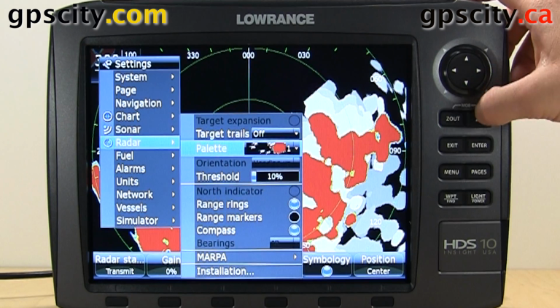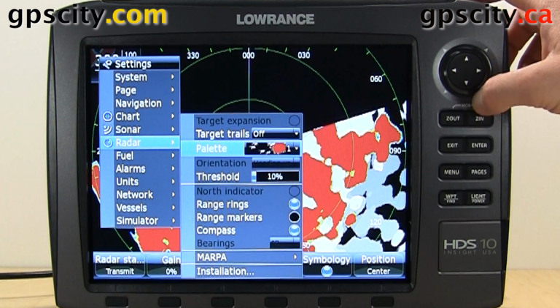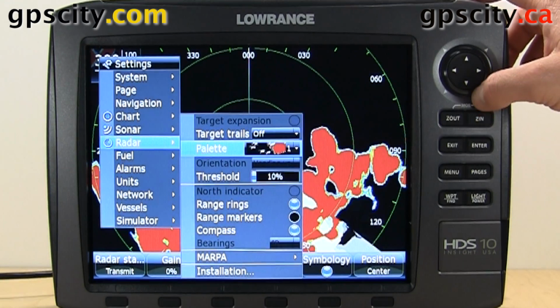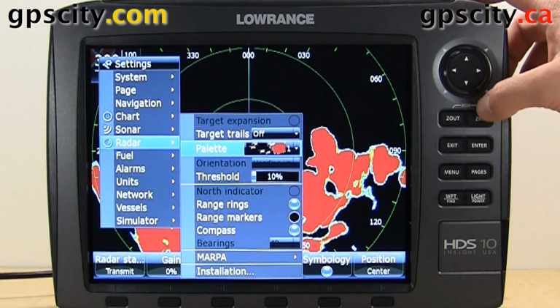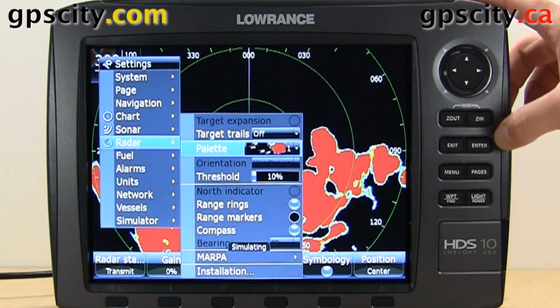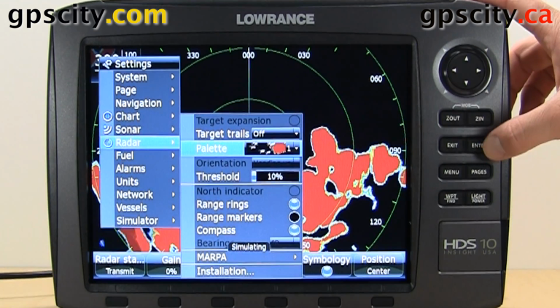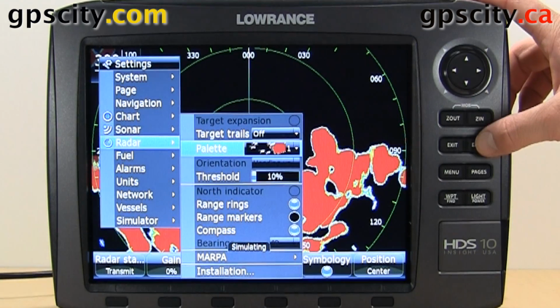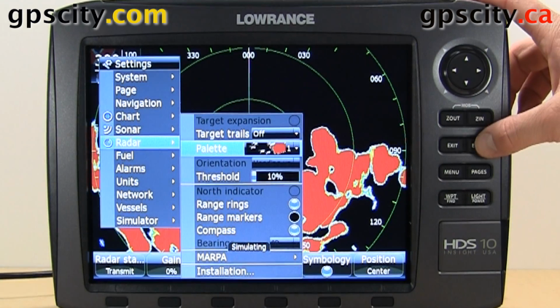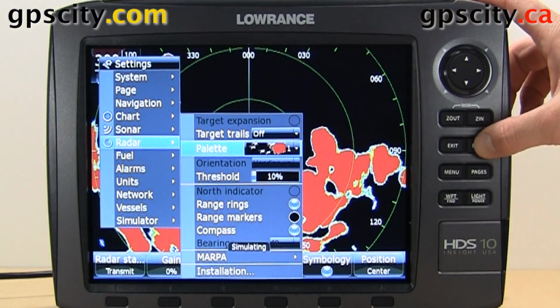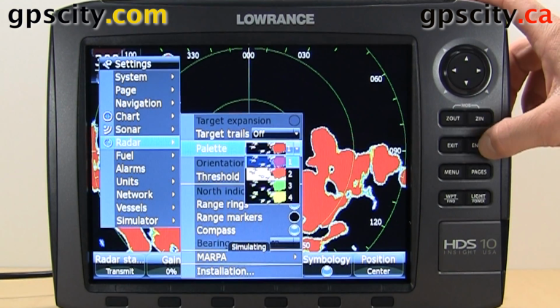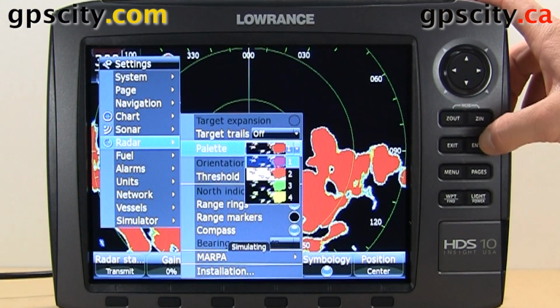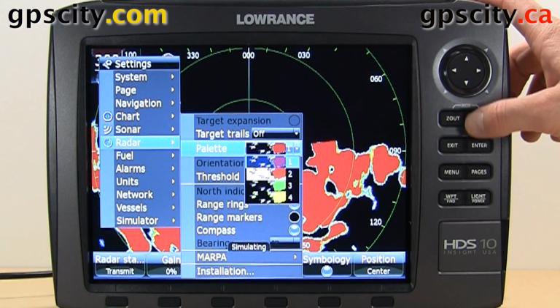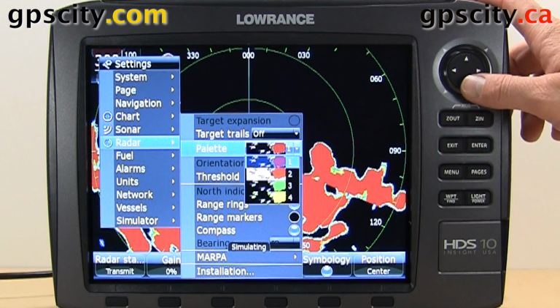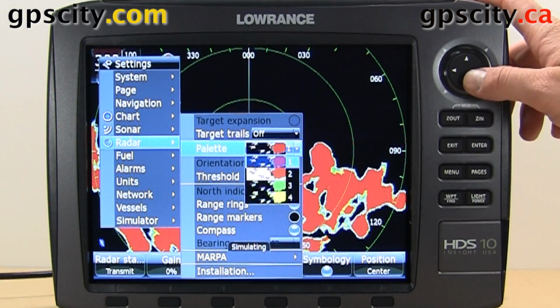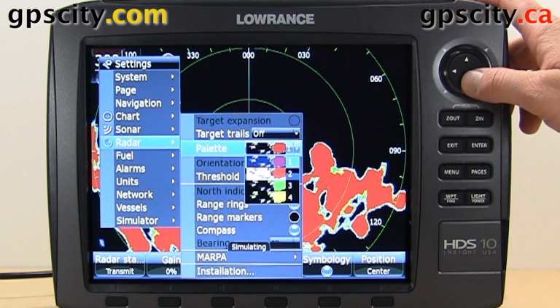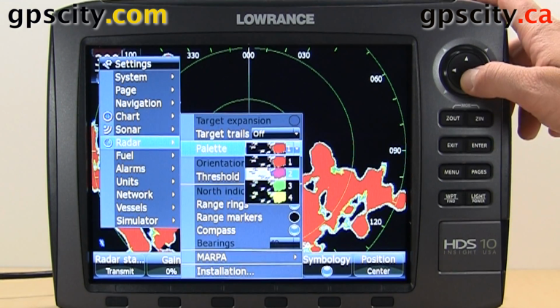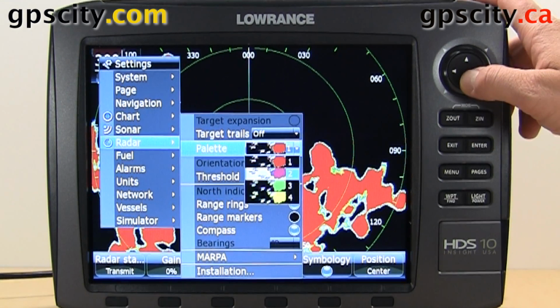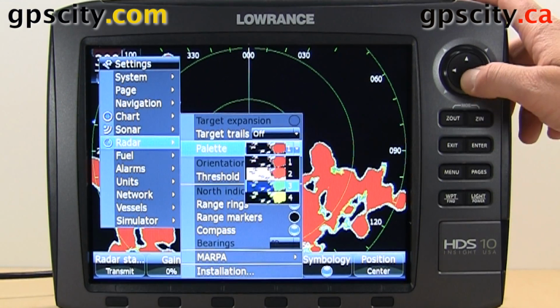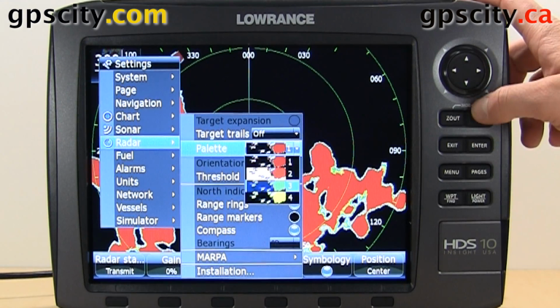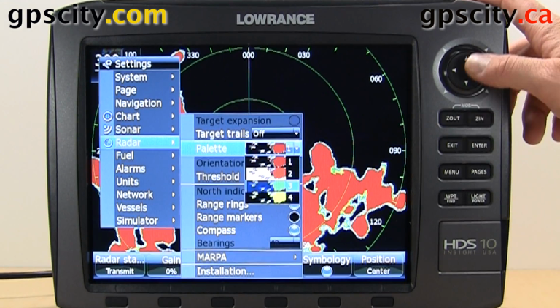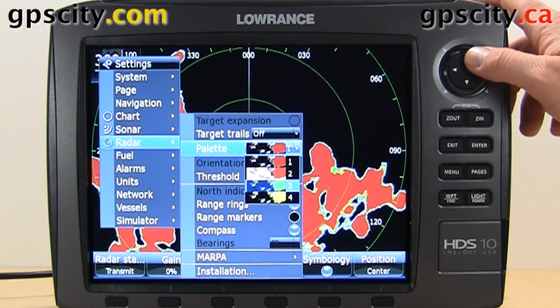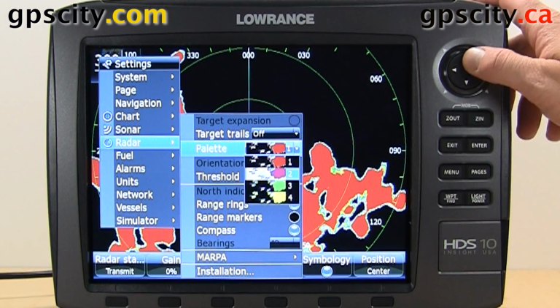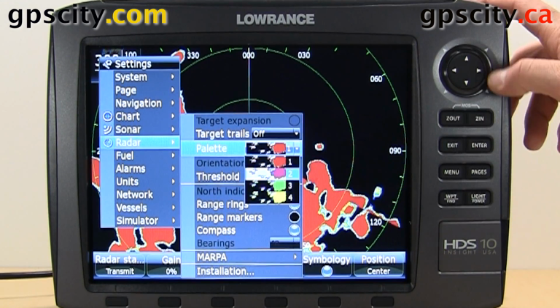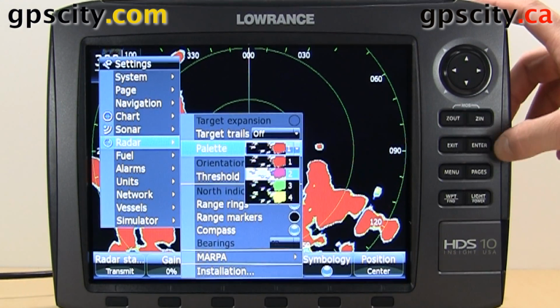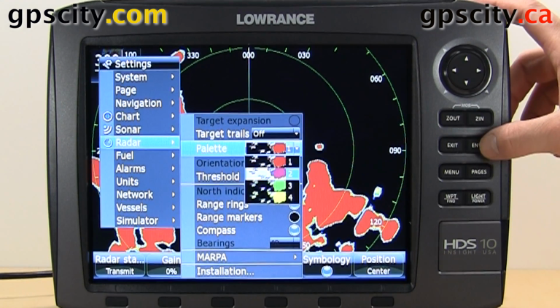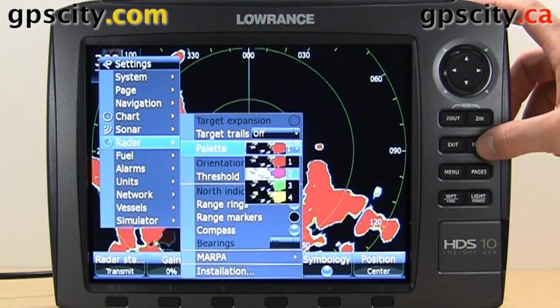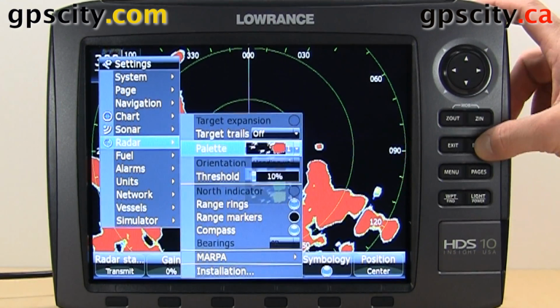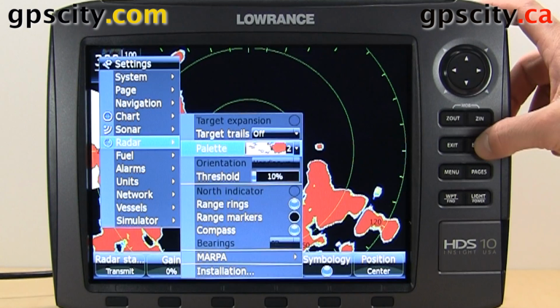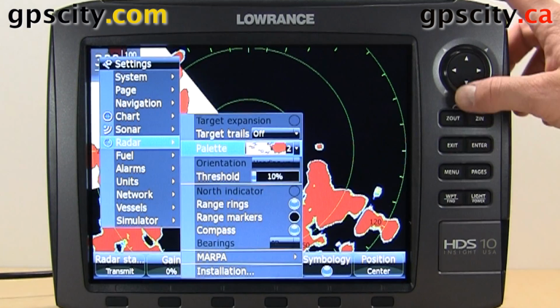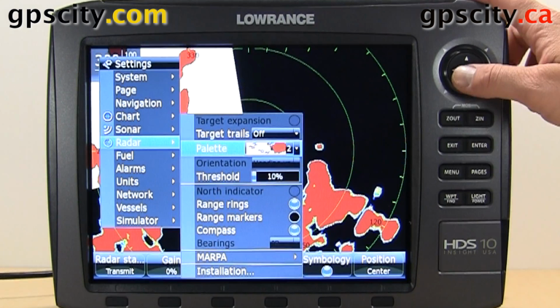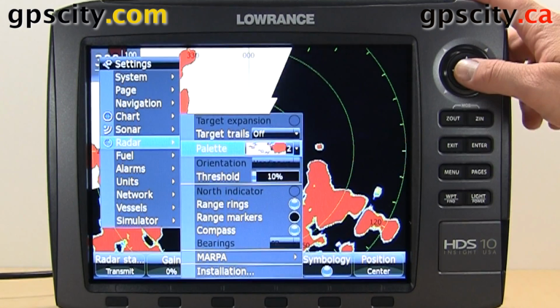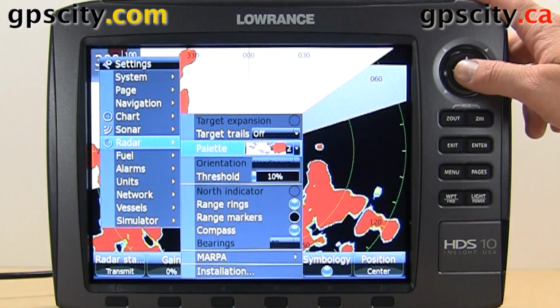We have our palette — that's the colors that it draws in. So we can select one of these other ones.